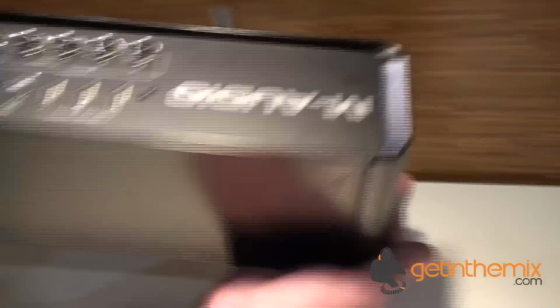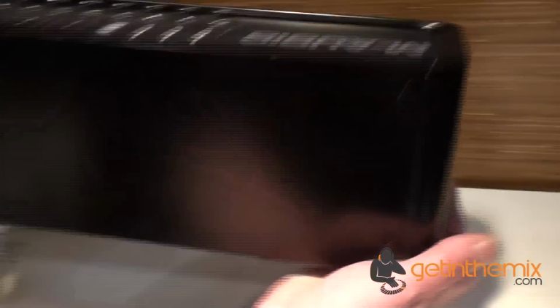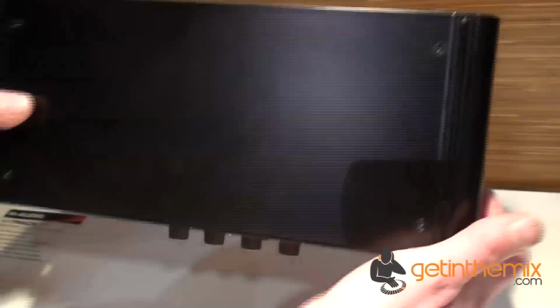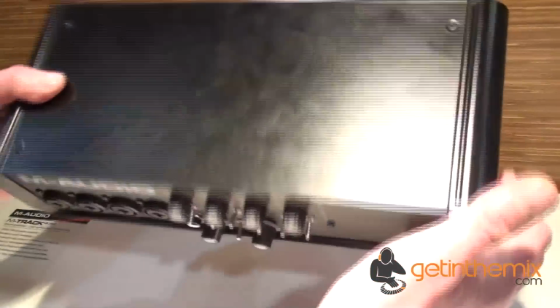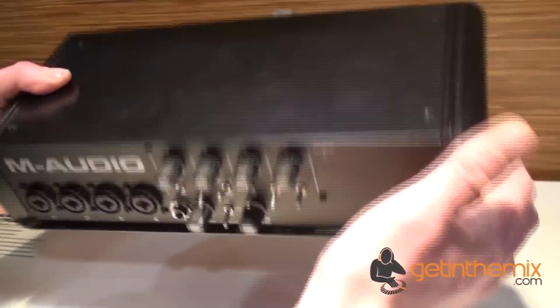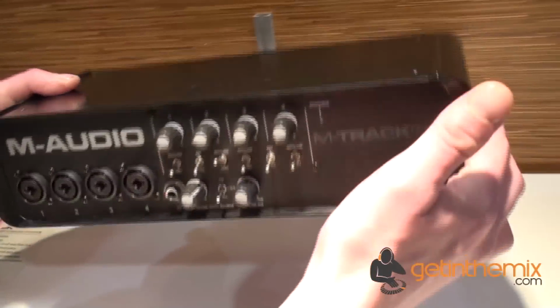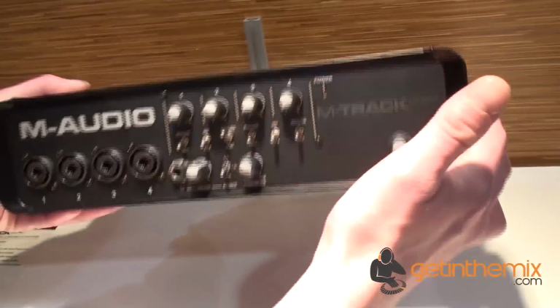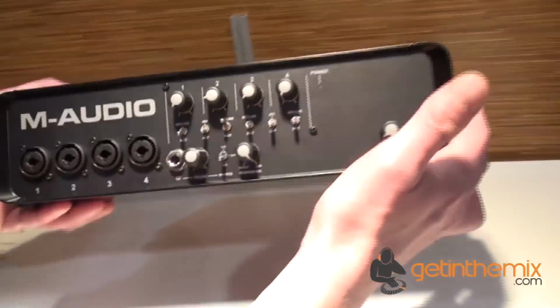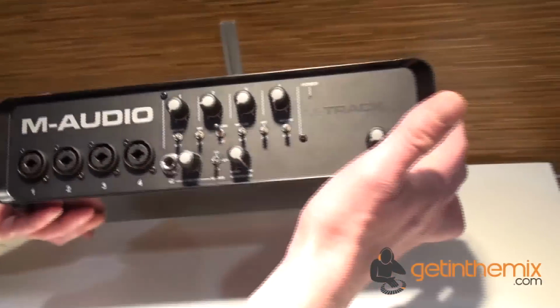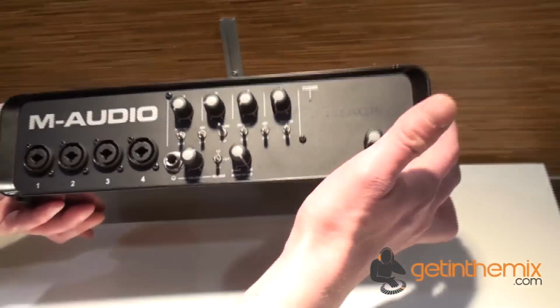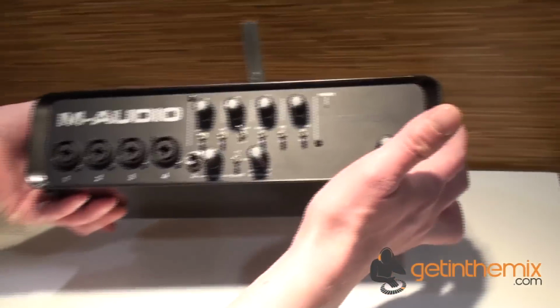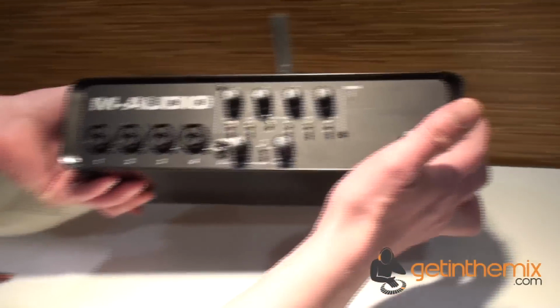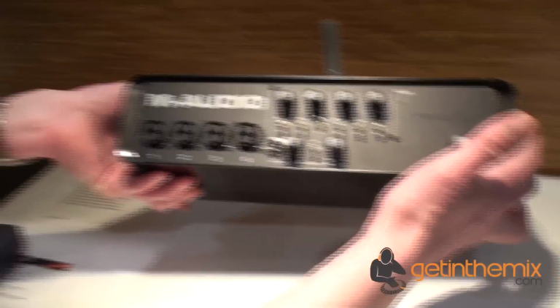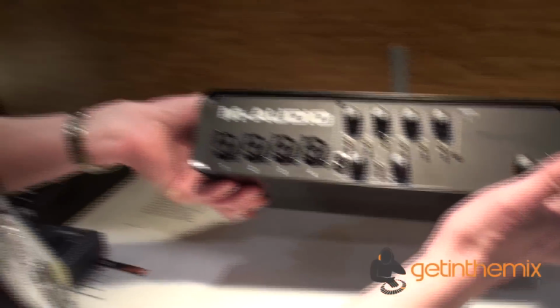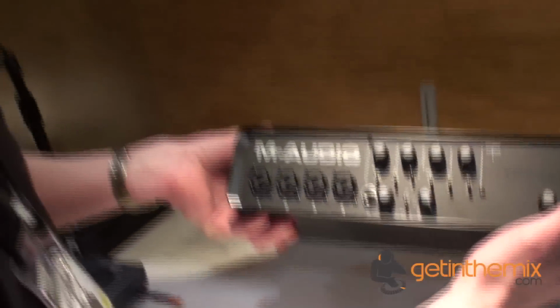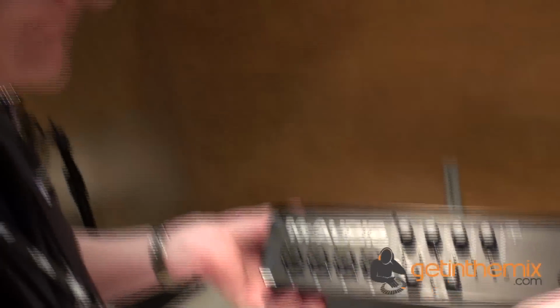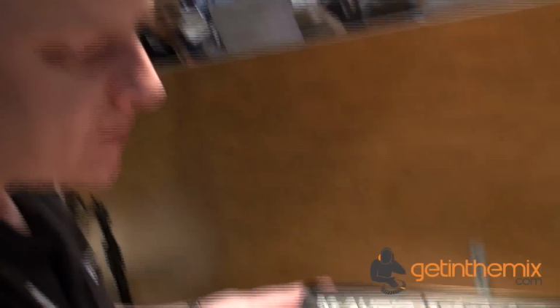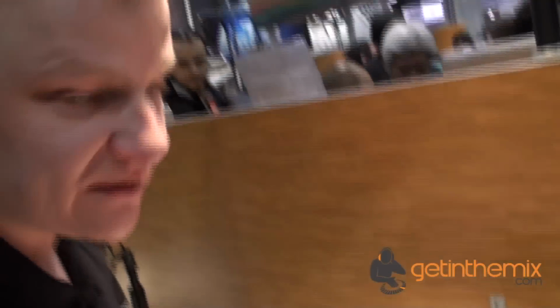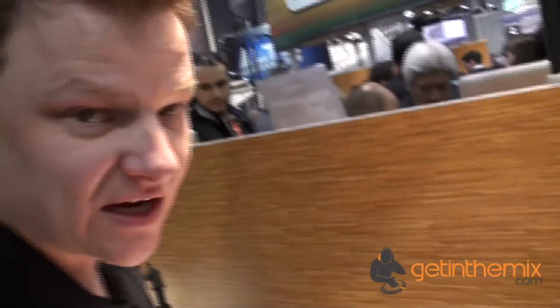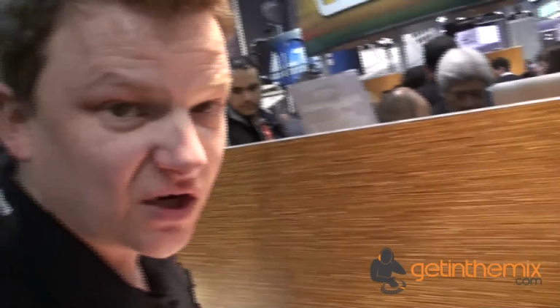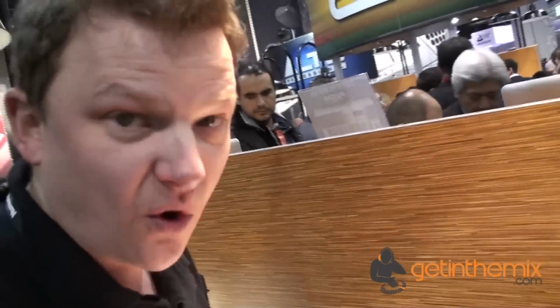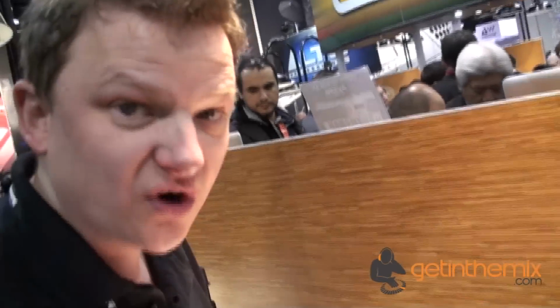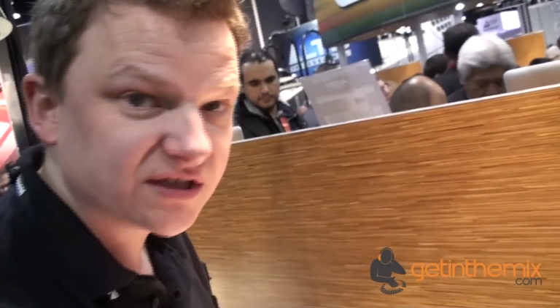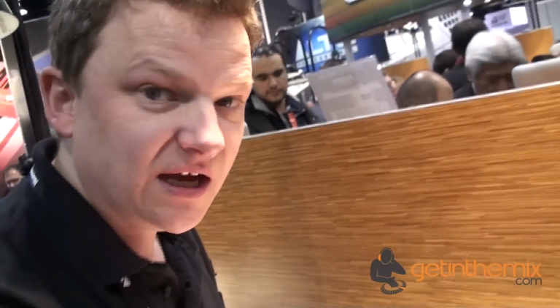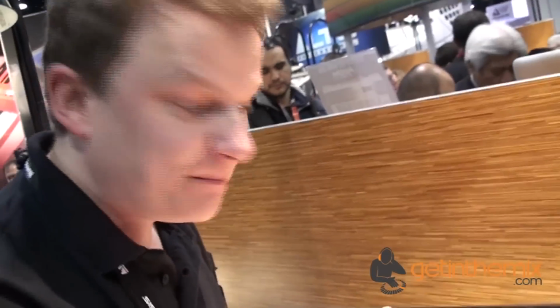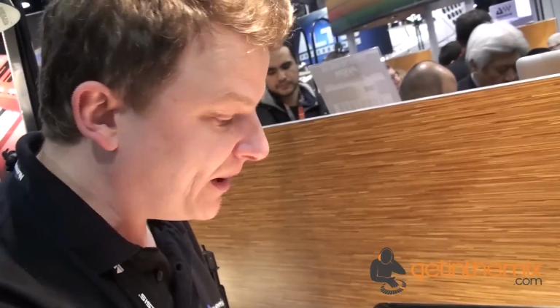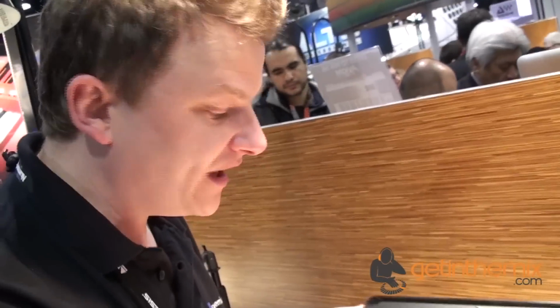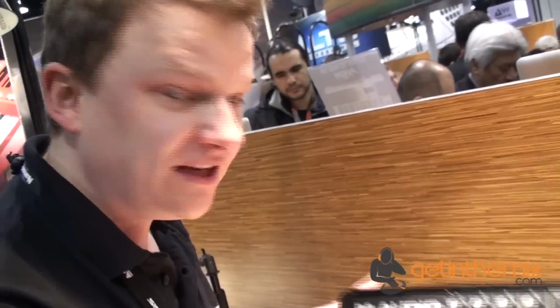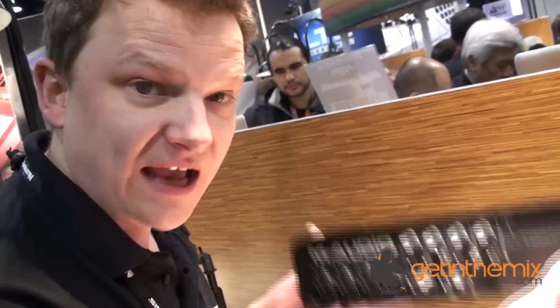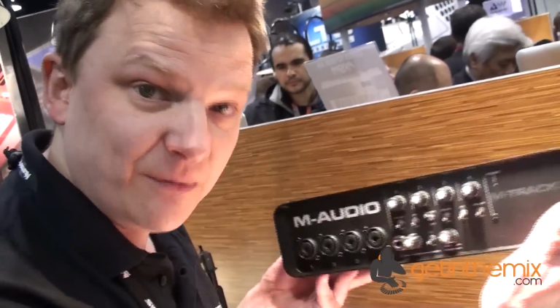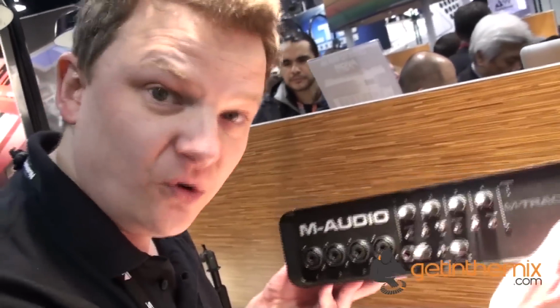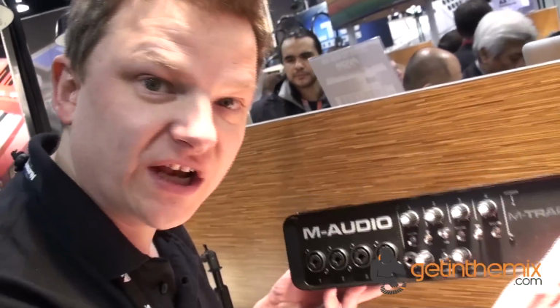So there it is. Thanks for watching this video — the M-Track Quad by M-Audio.